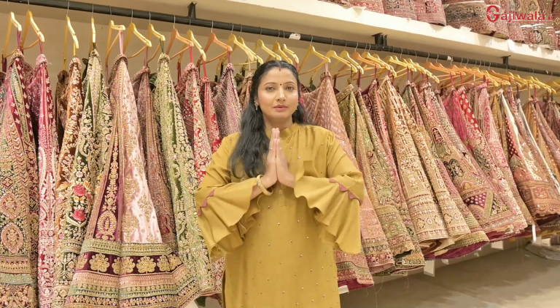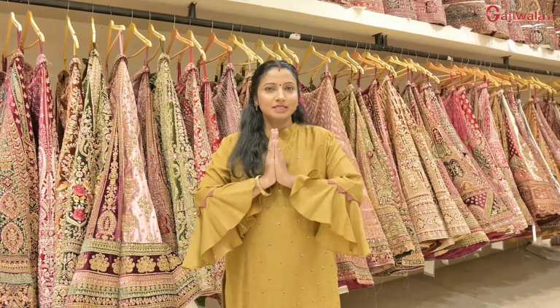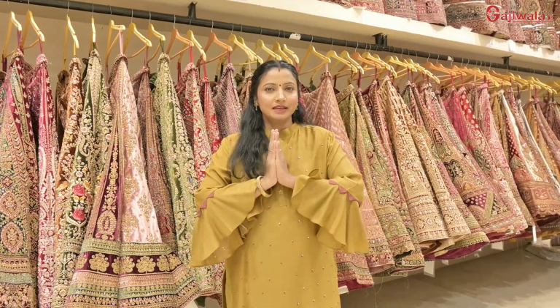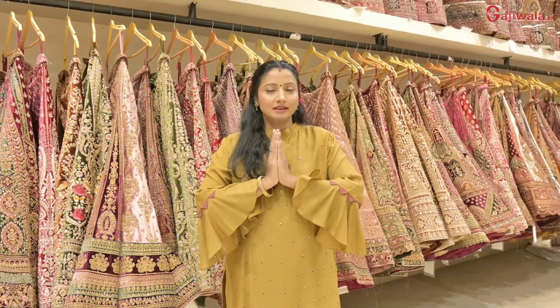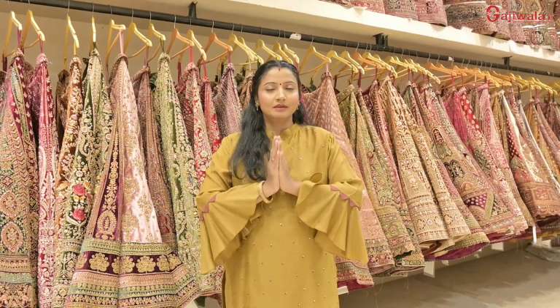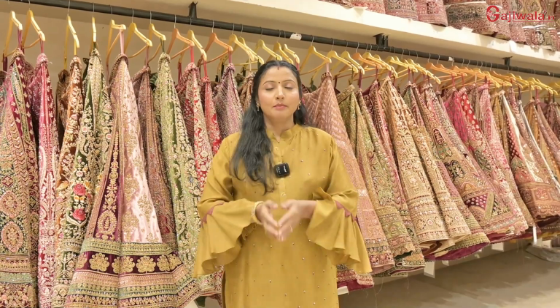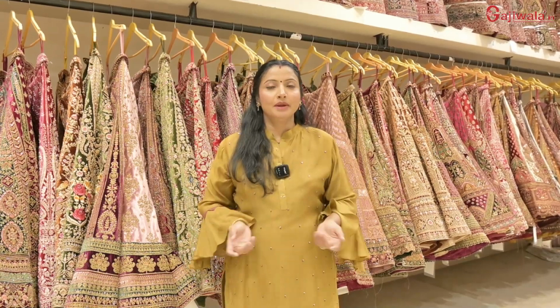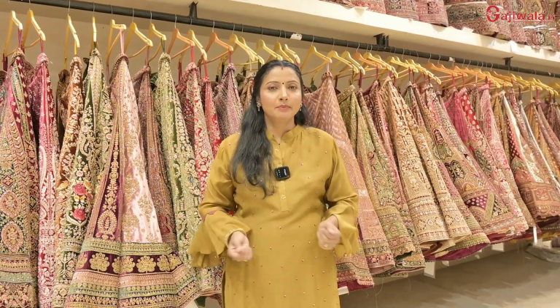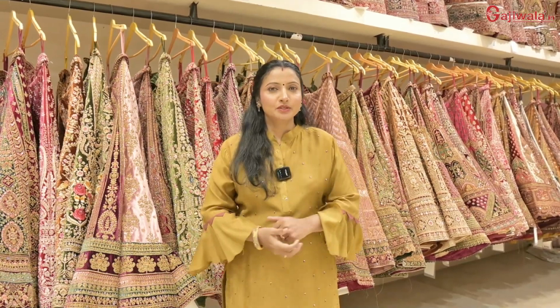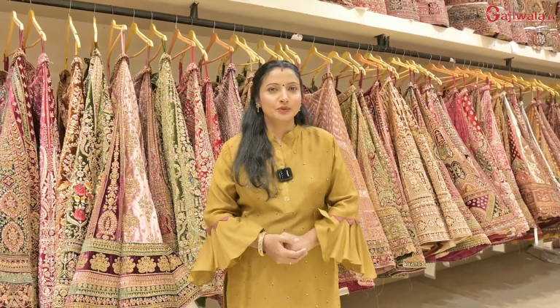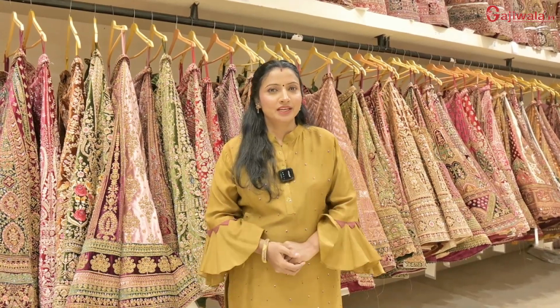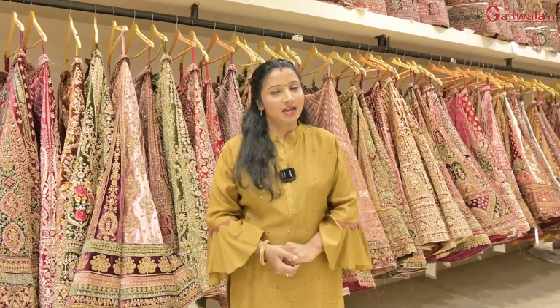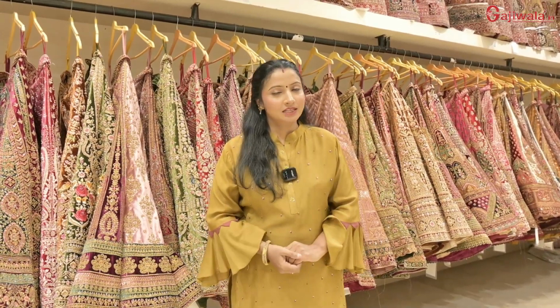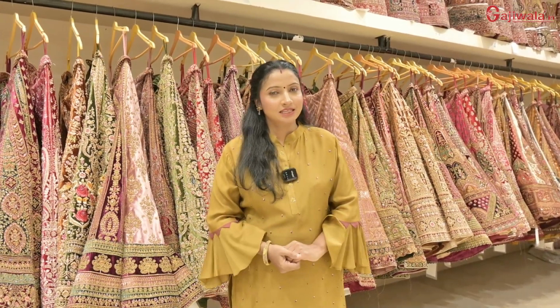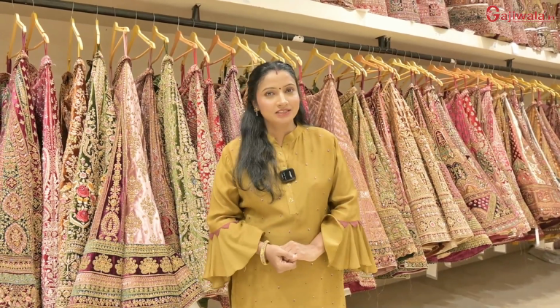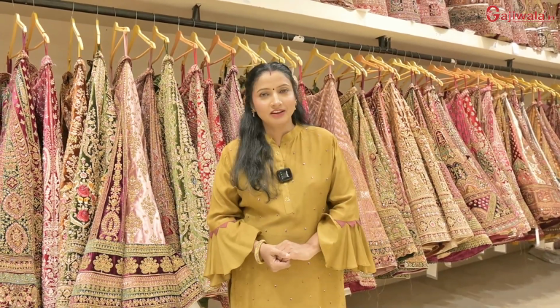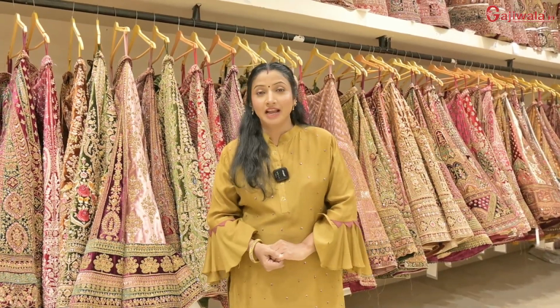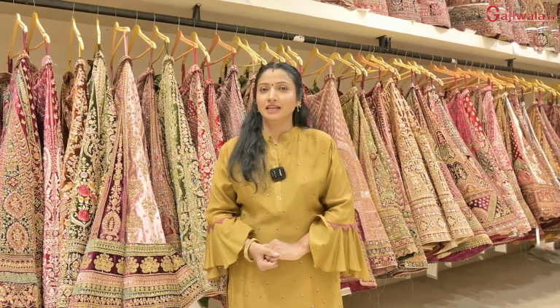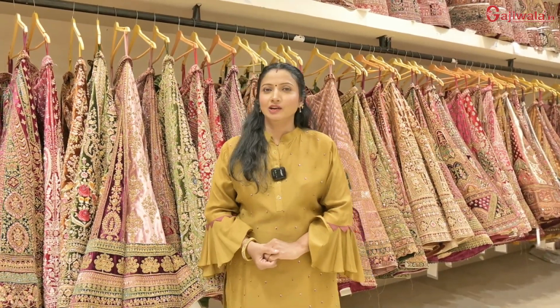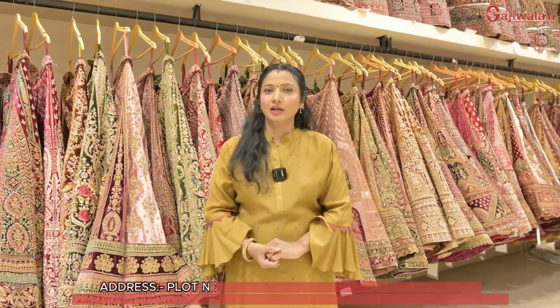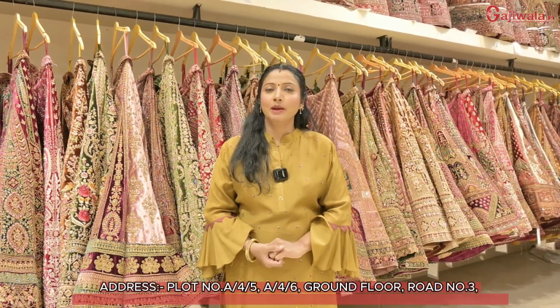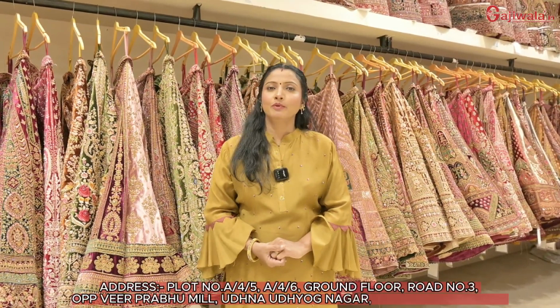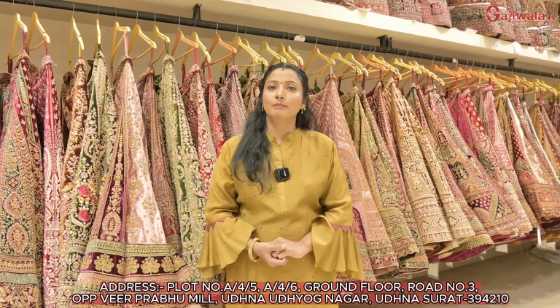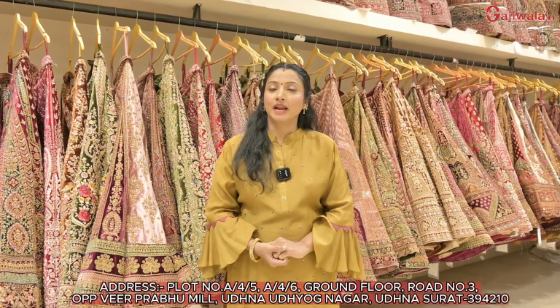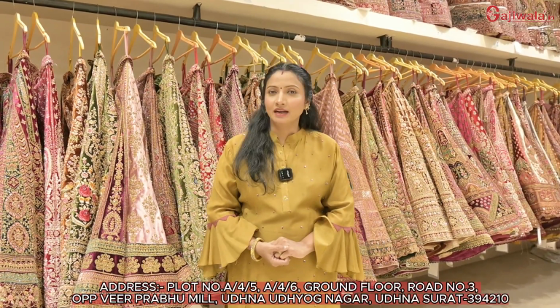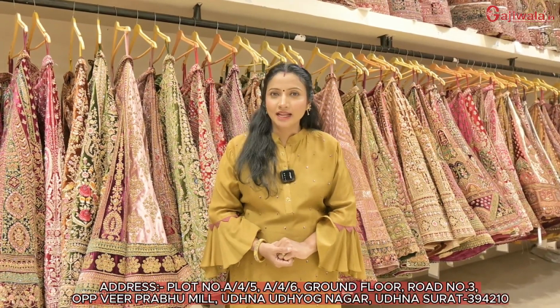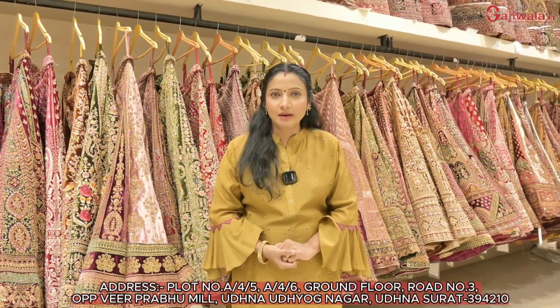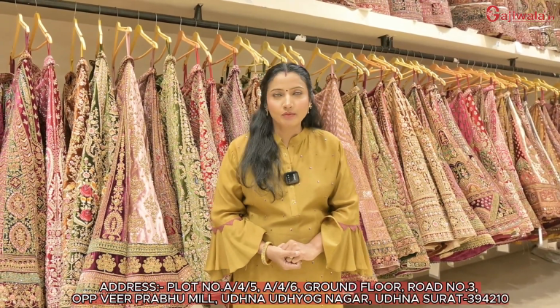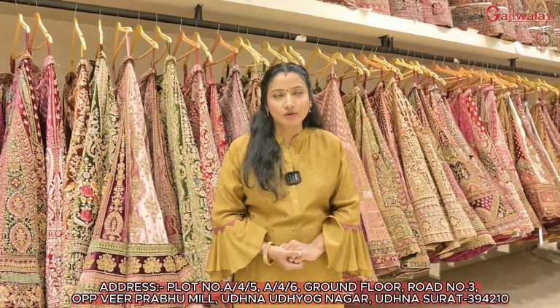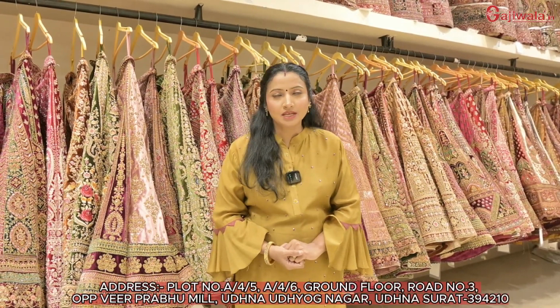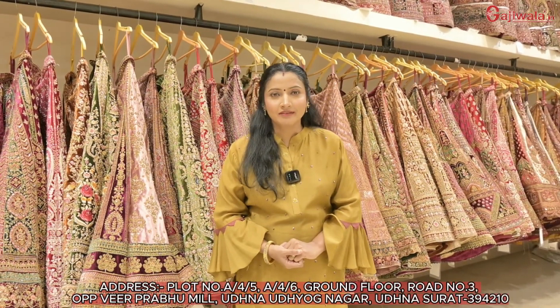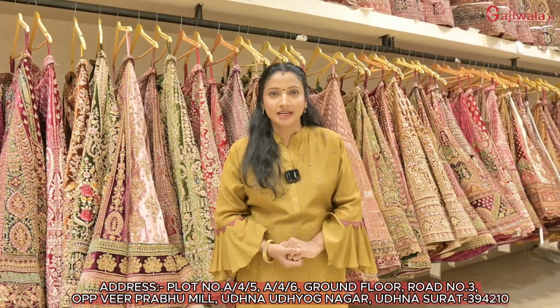Hello, I am Soni. Today, I am going to take a bridal in Gajji factory. I am going to tell you about a lot of variety.